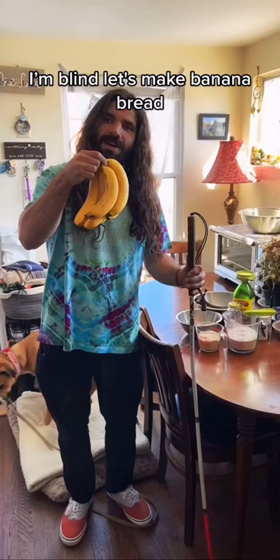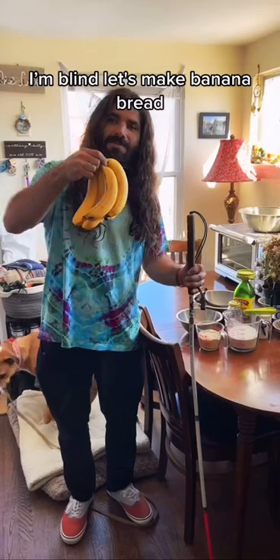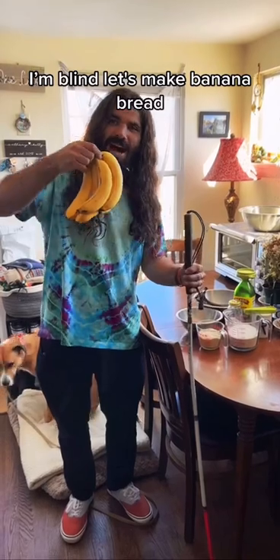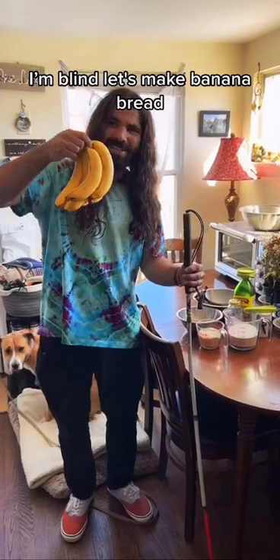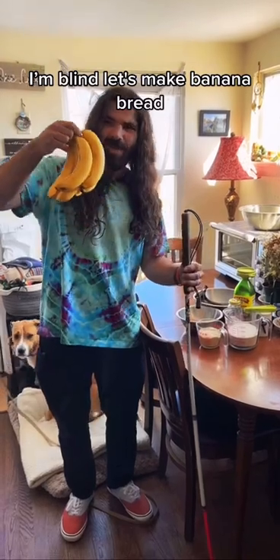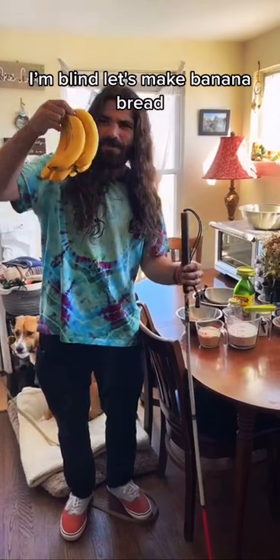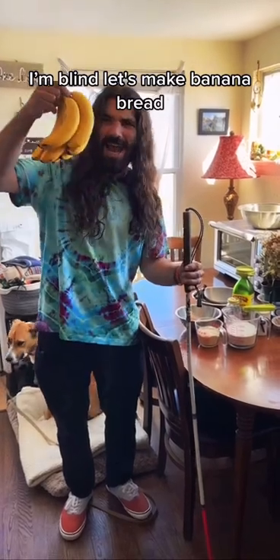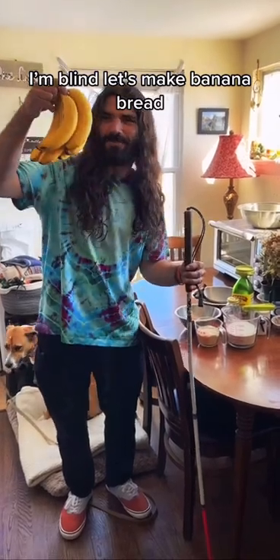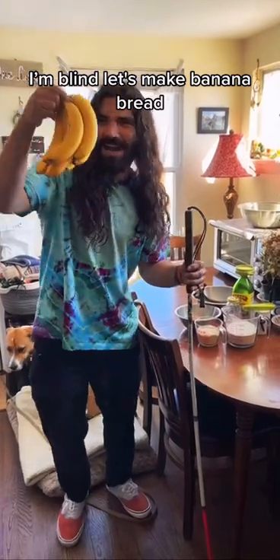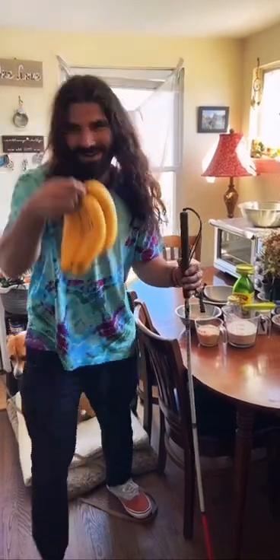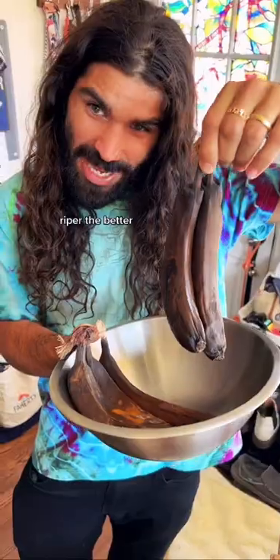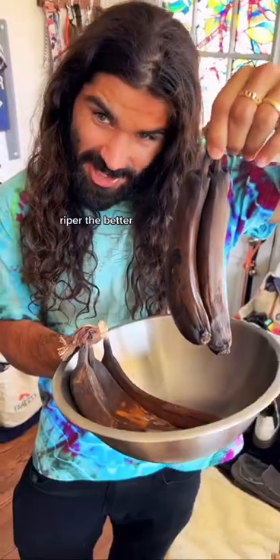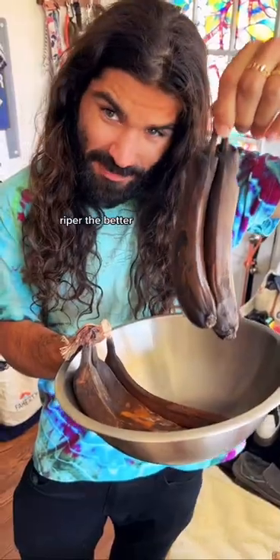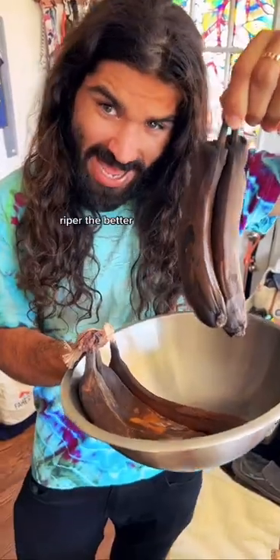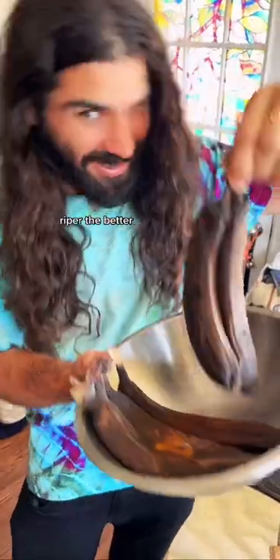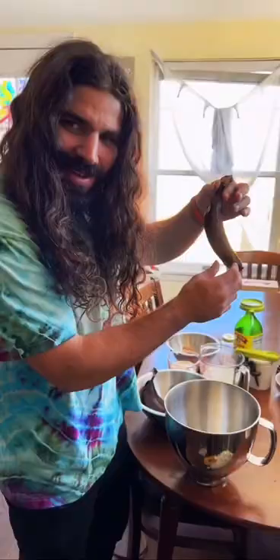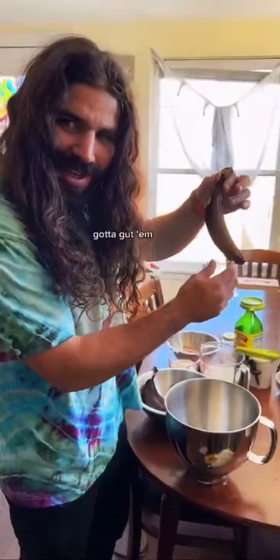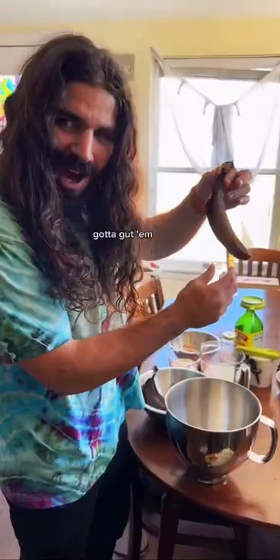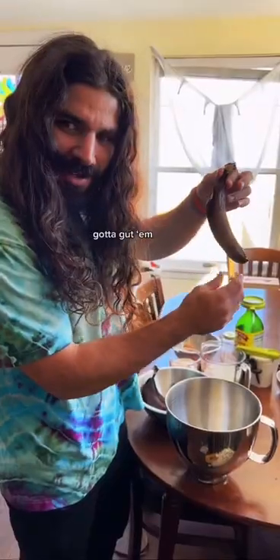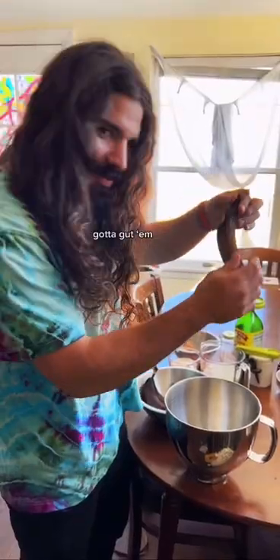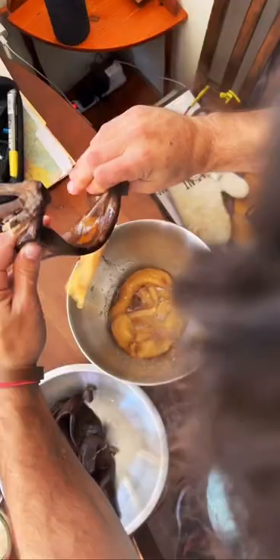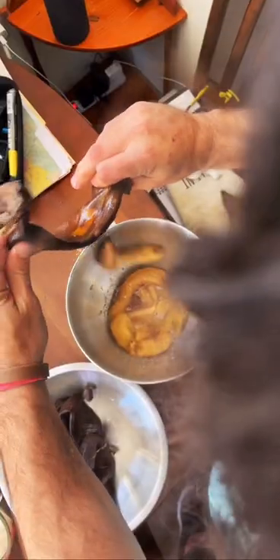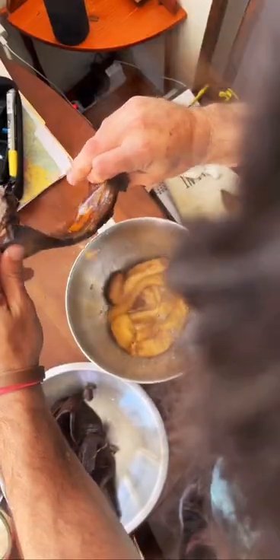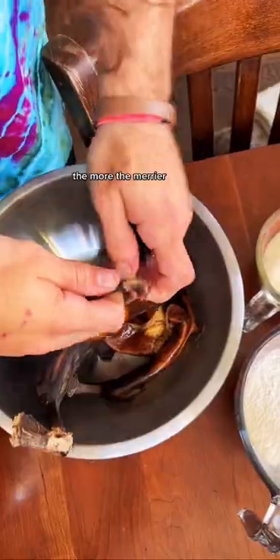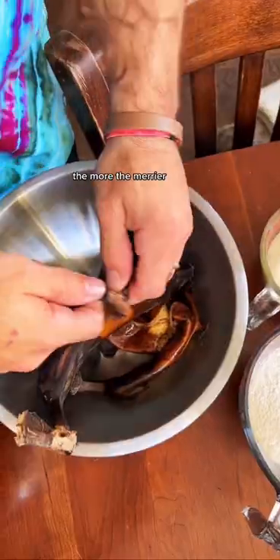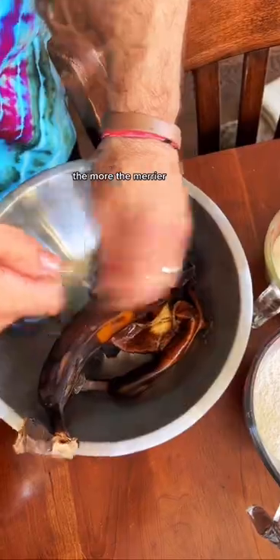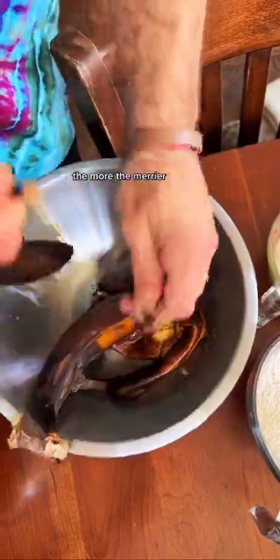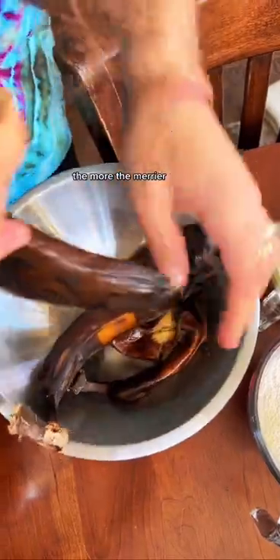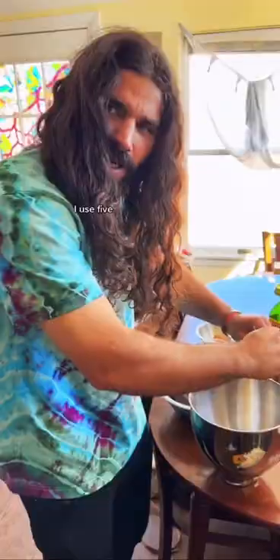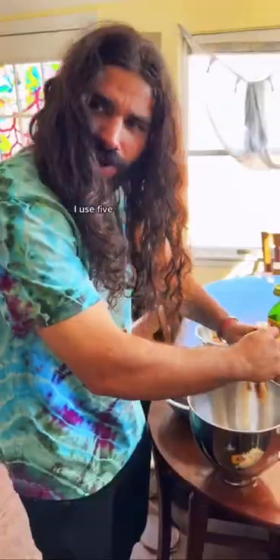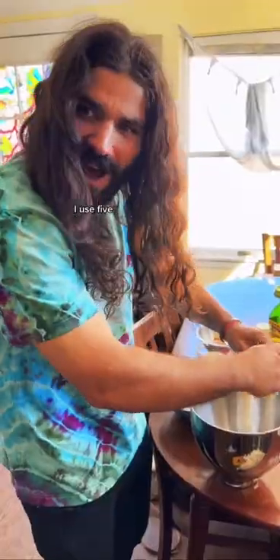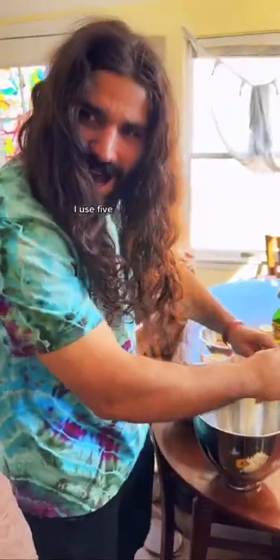I'm blind. Let's make banana bread. Riper the better. Gotta gut them. The more the merrier — I use five.